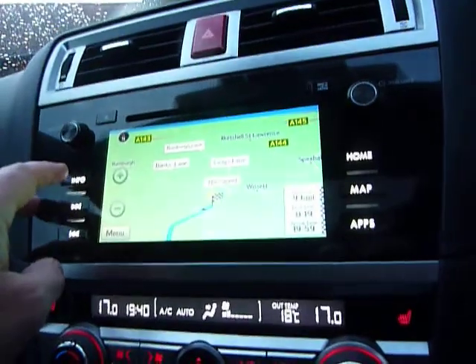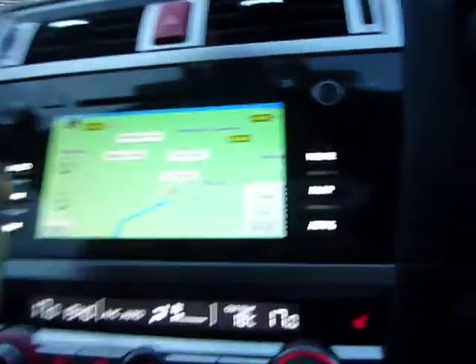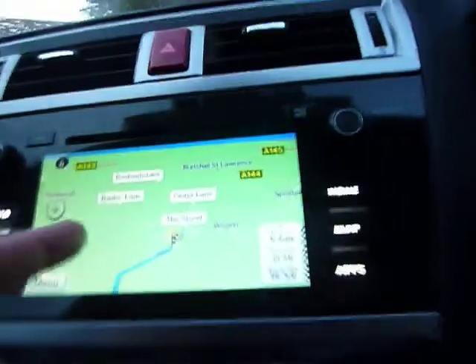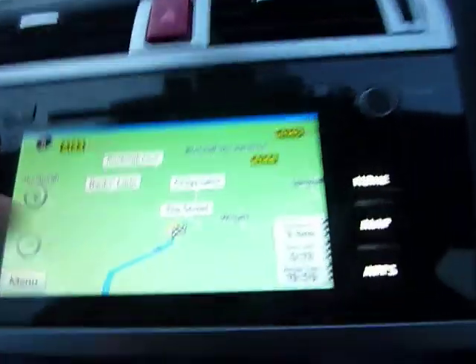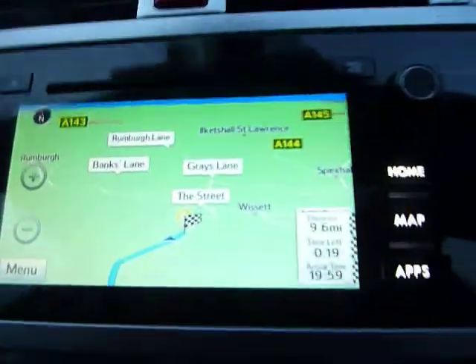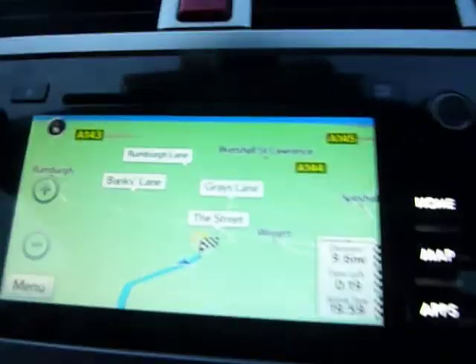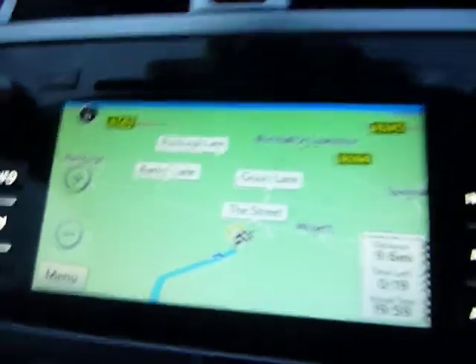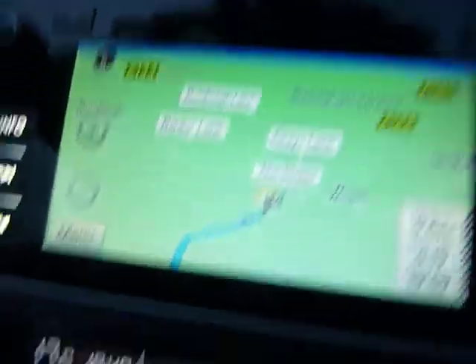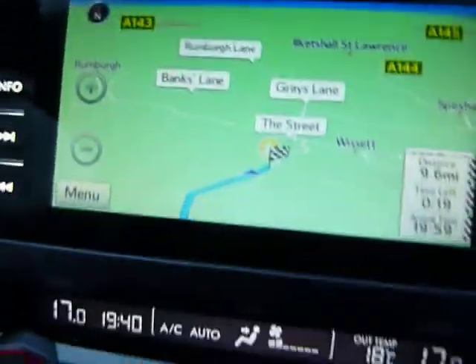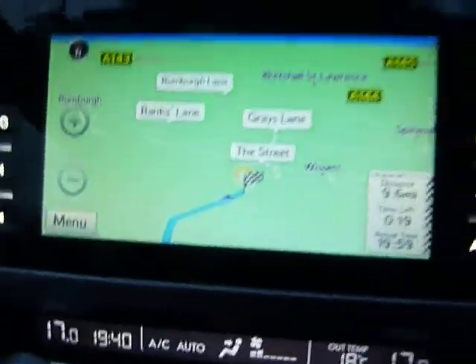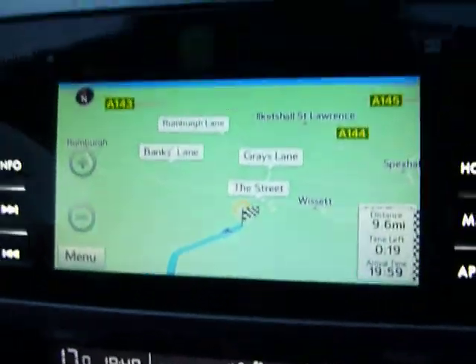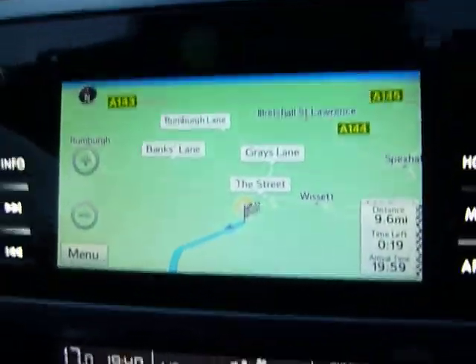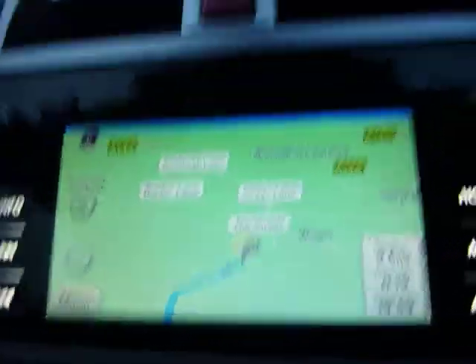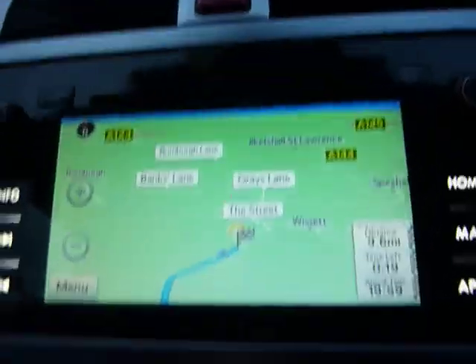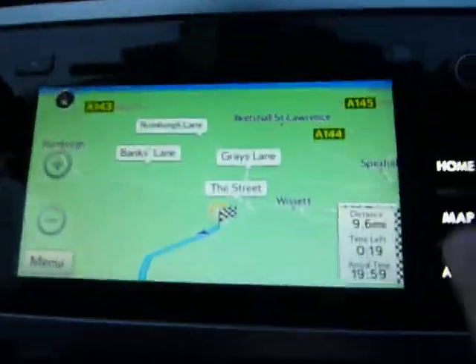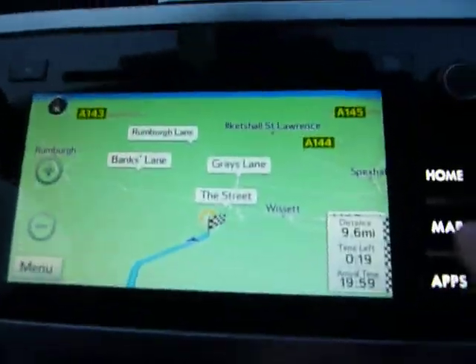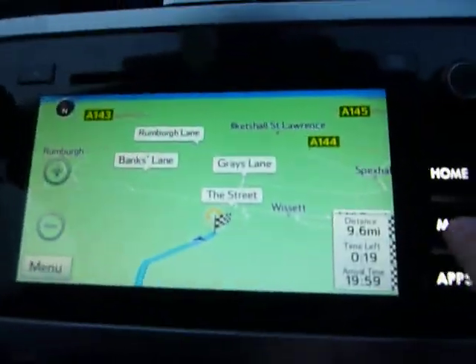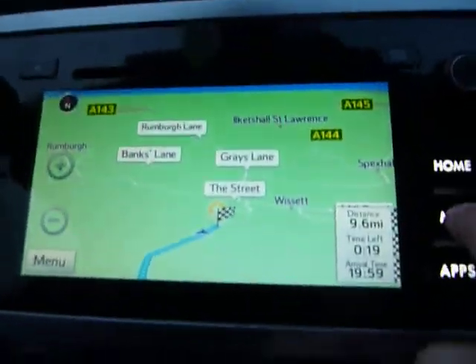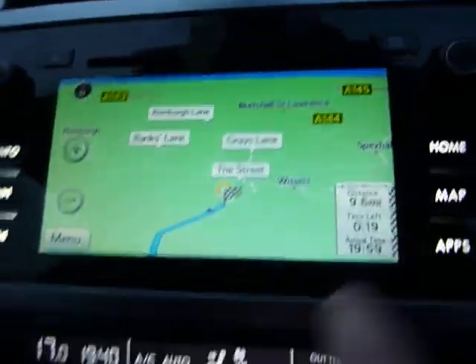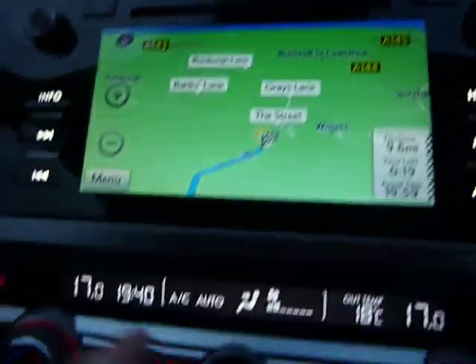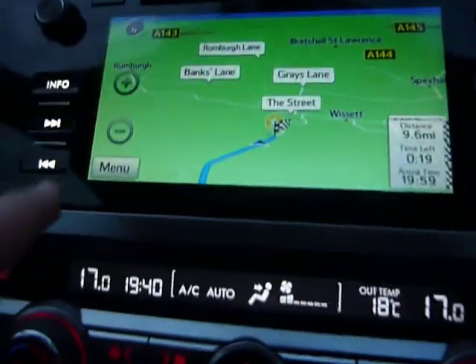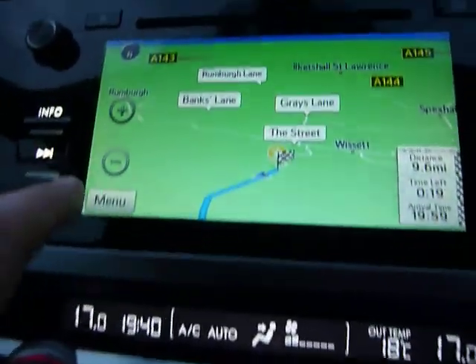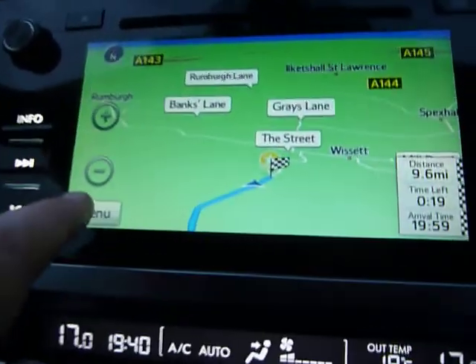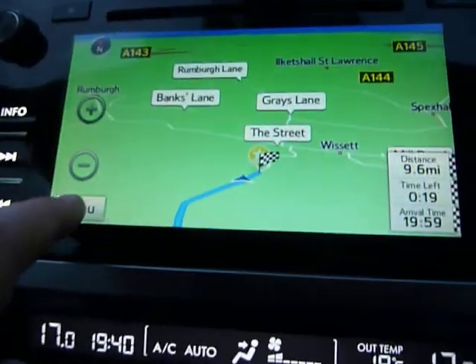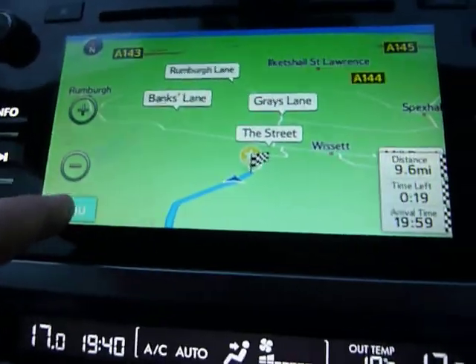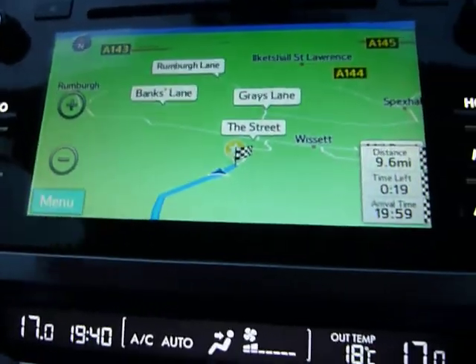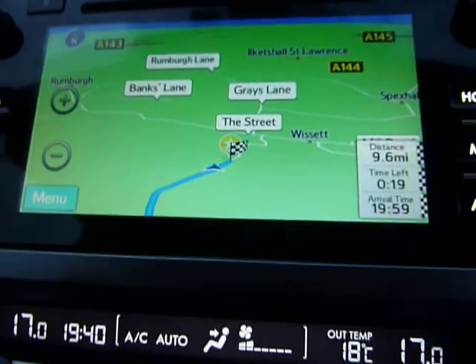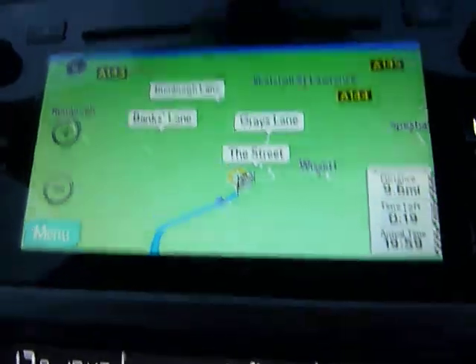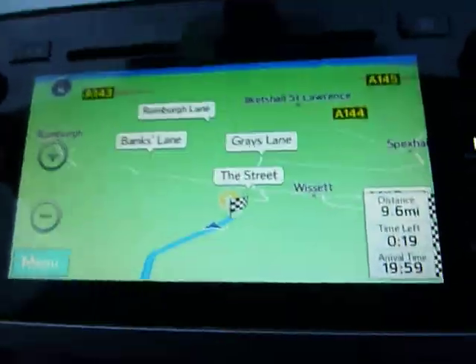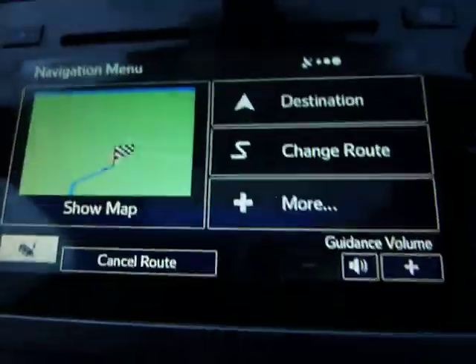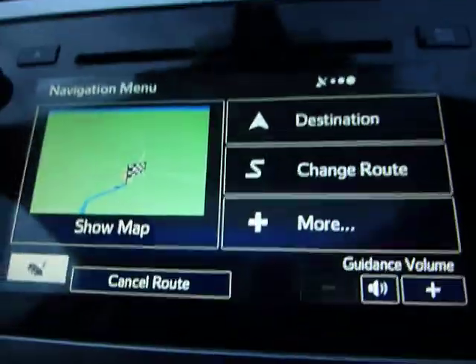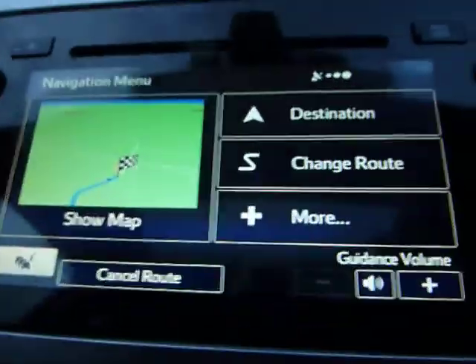As you can see, we've got the map there. The satnav's pretty easy to operate.